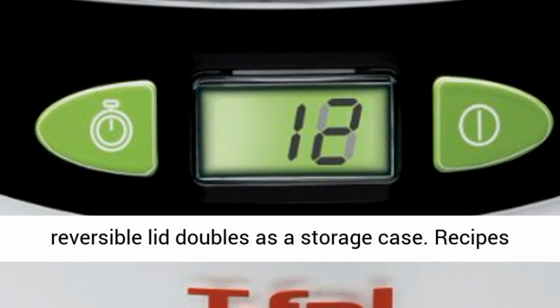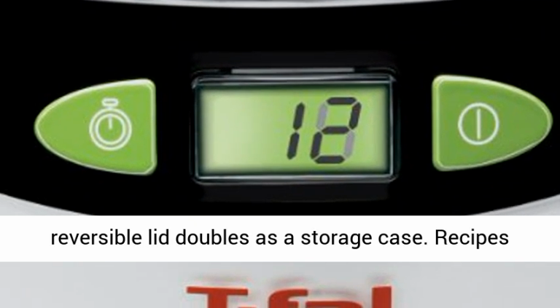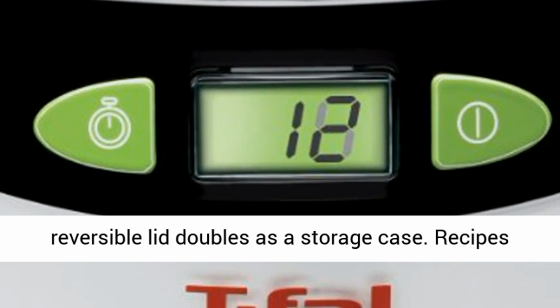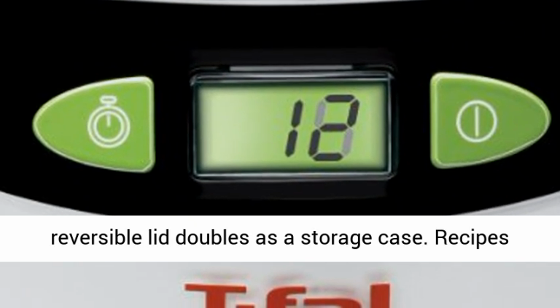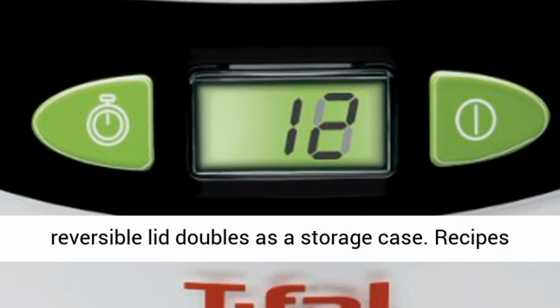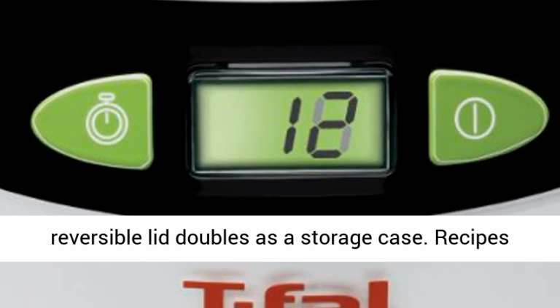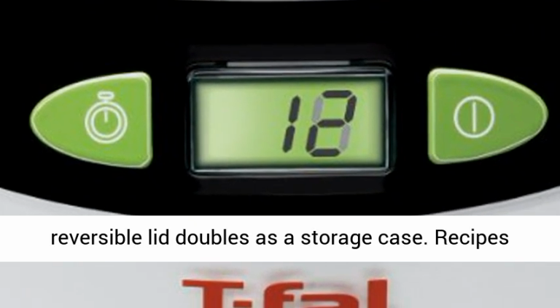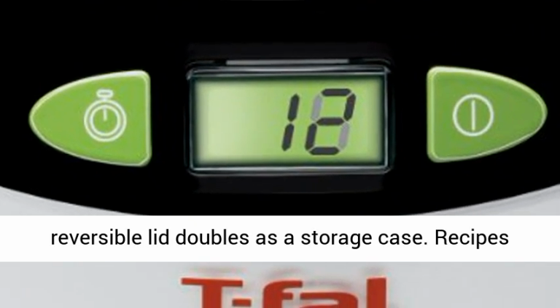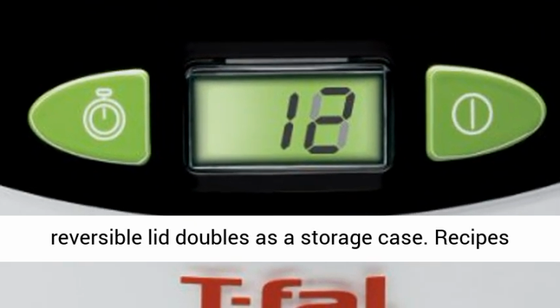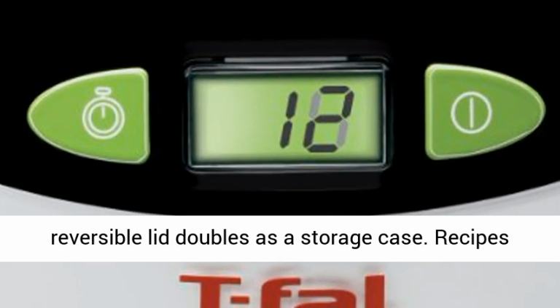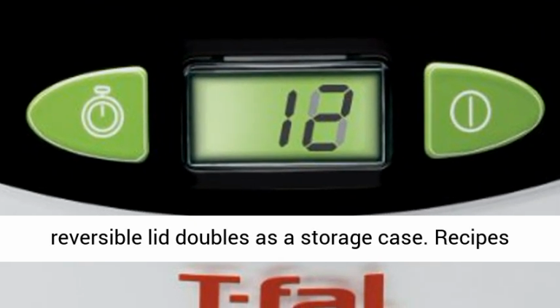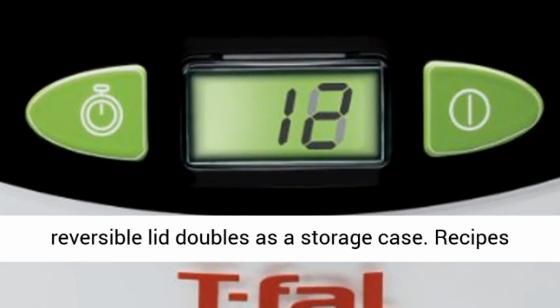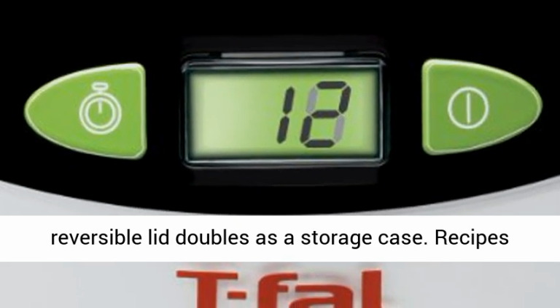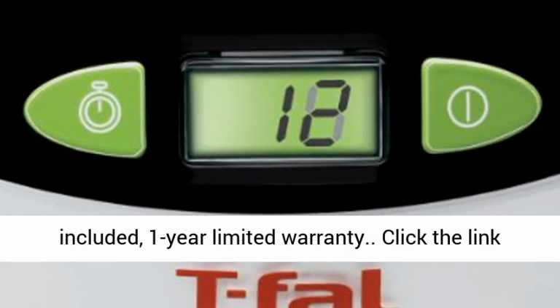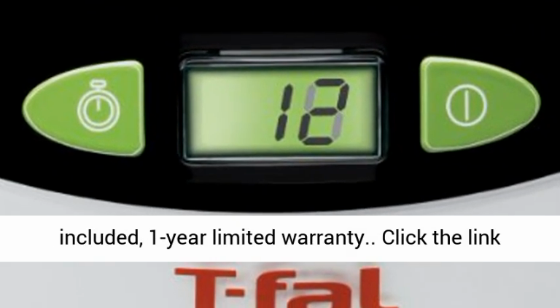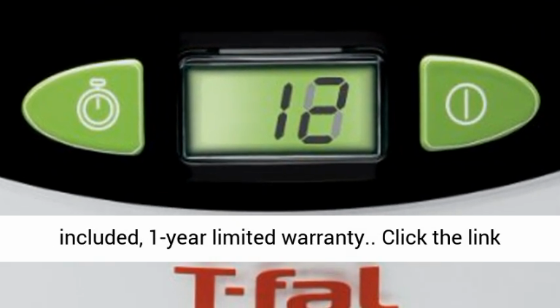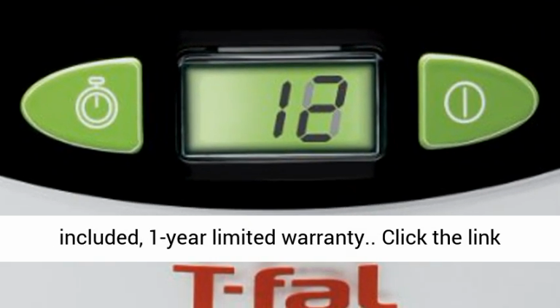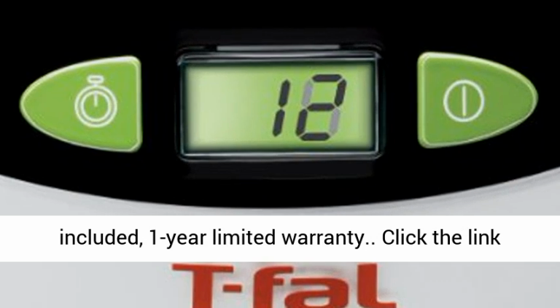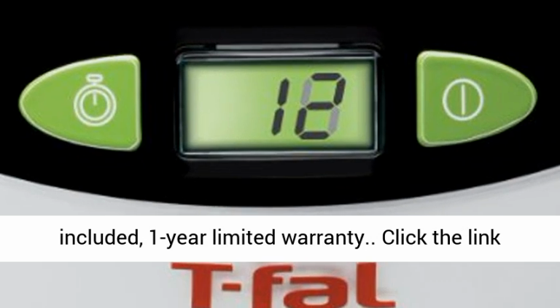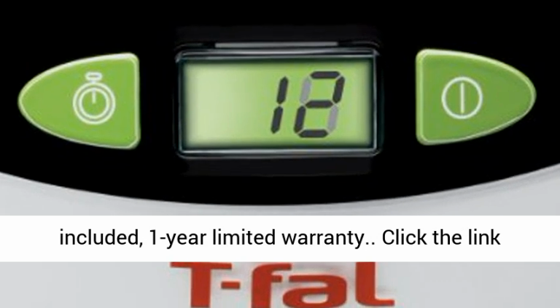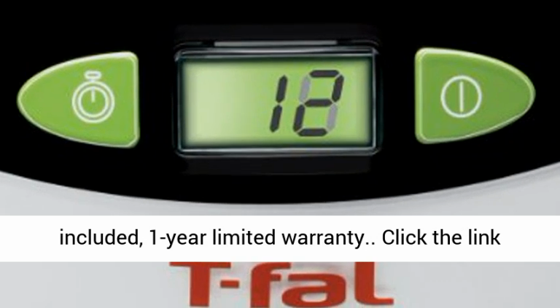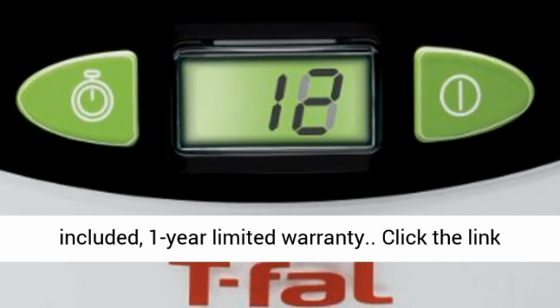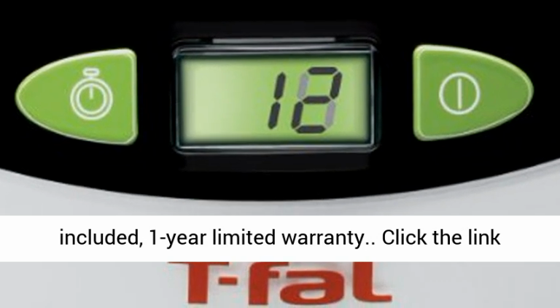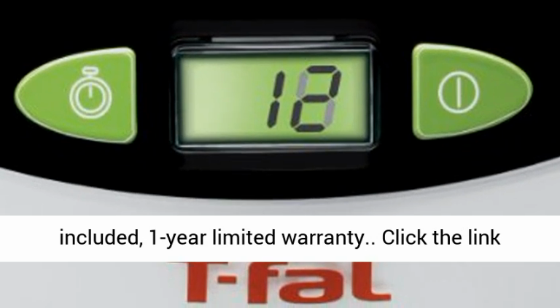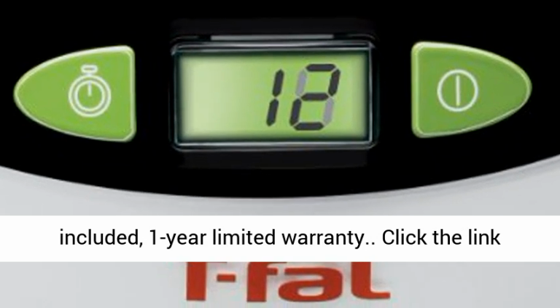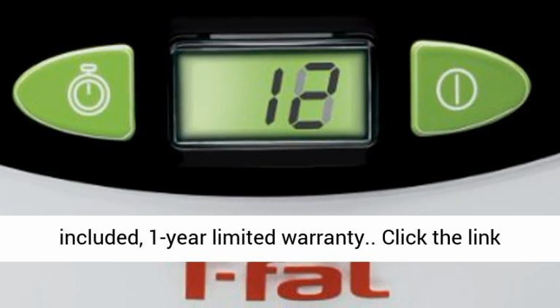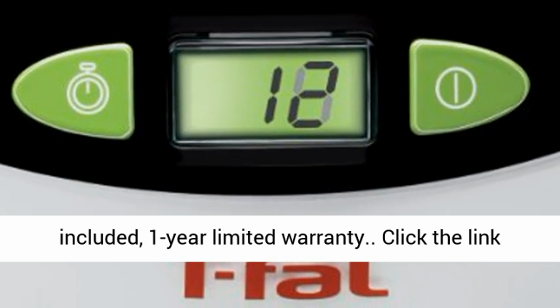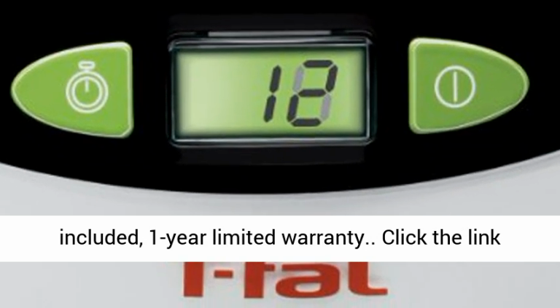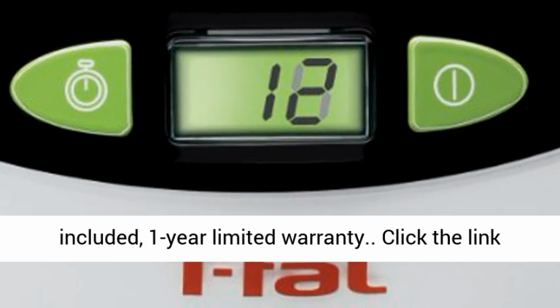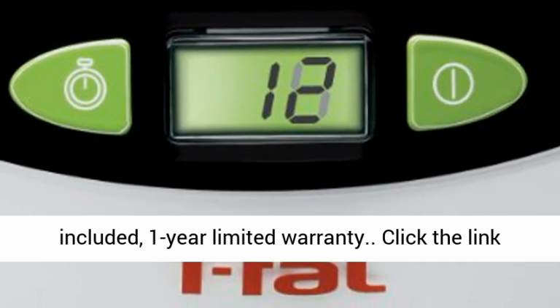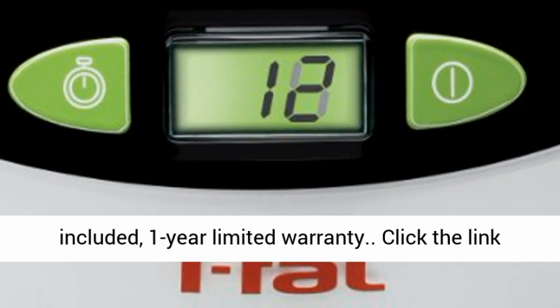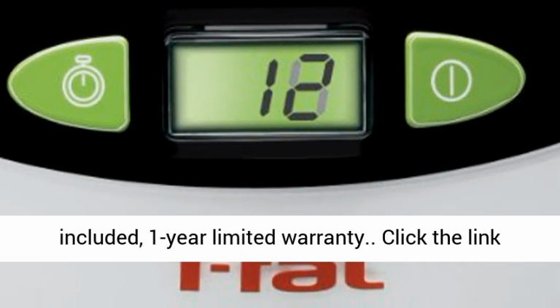Reversible lid doubles as a storage case. Recipes included. 1 year limited warranty.